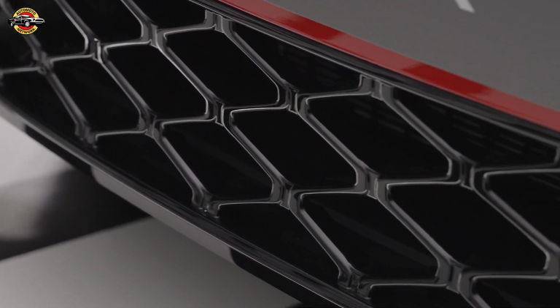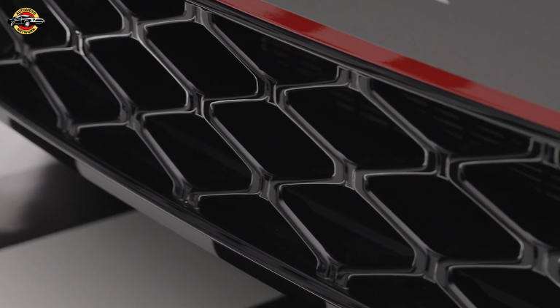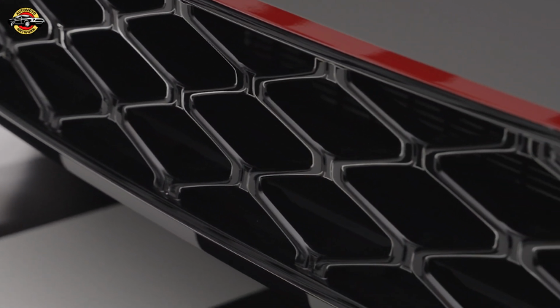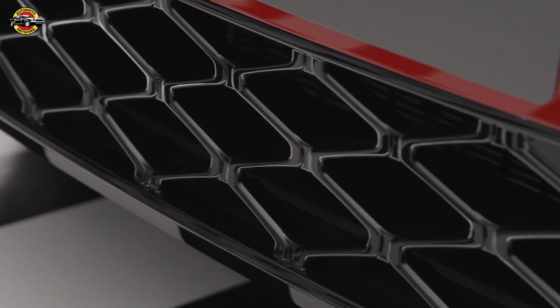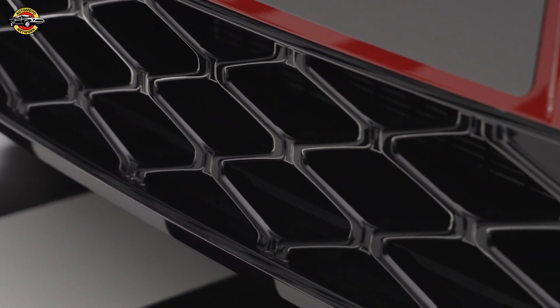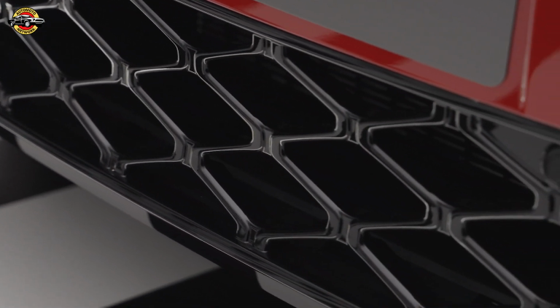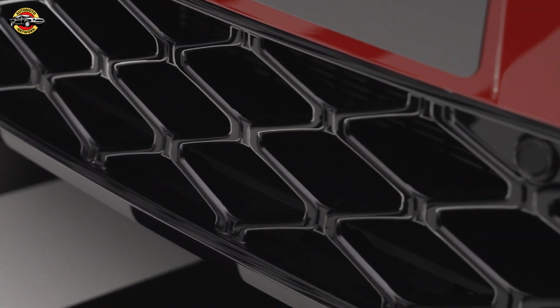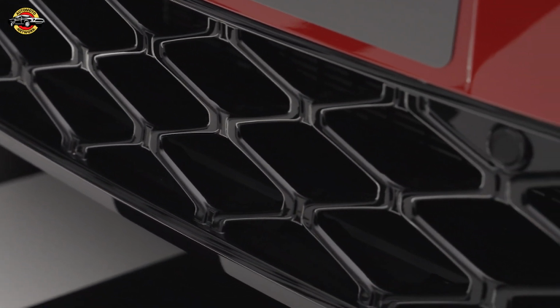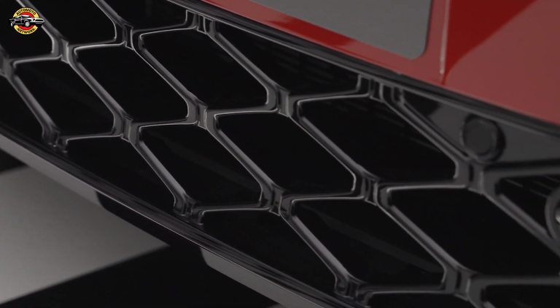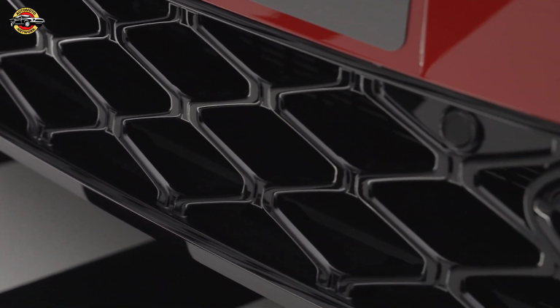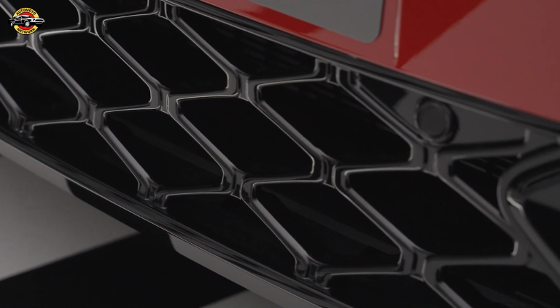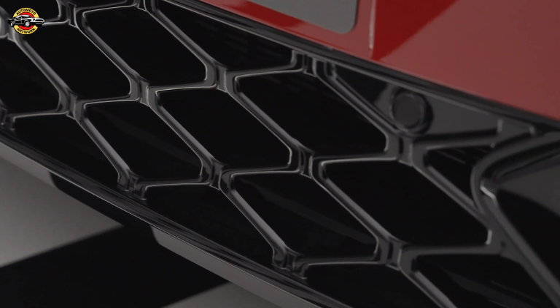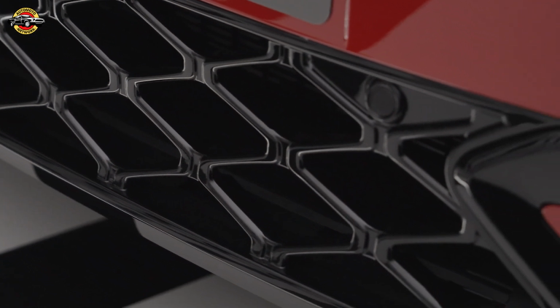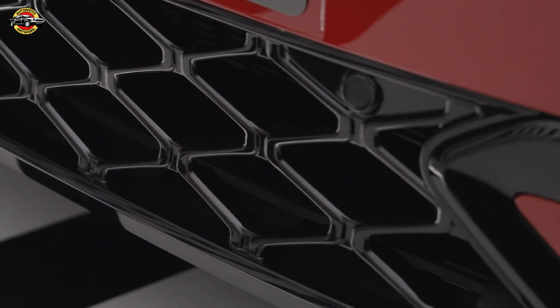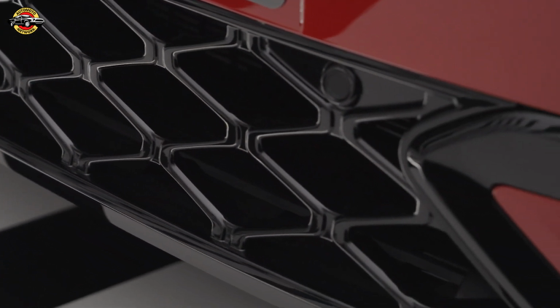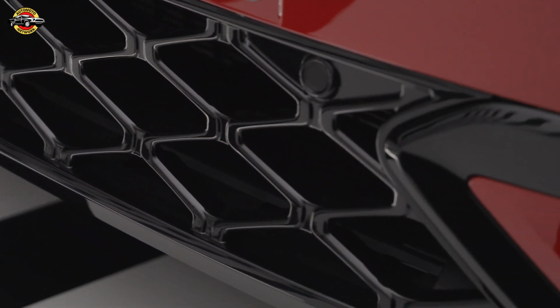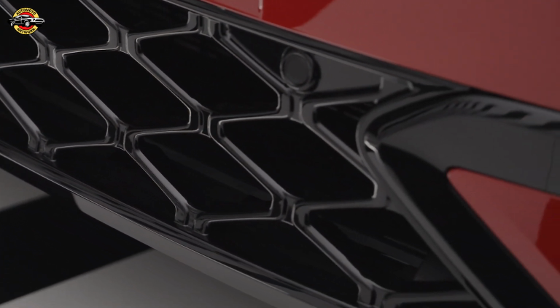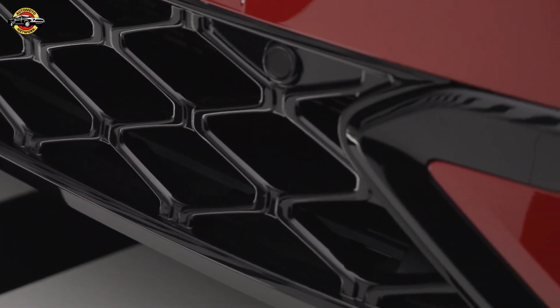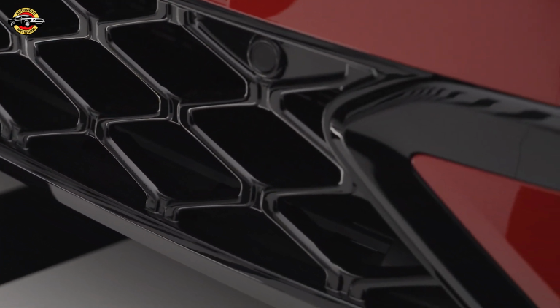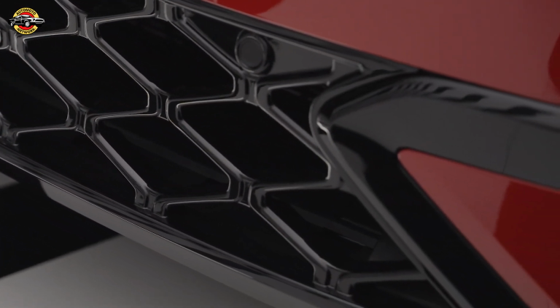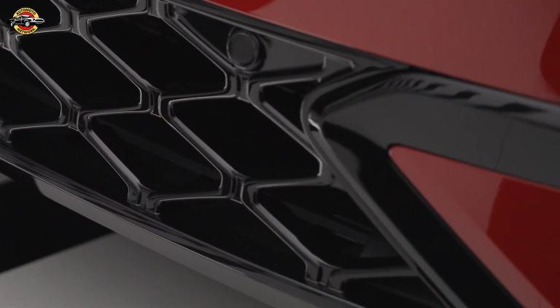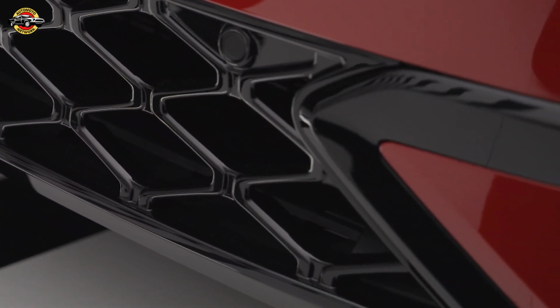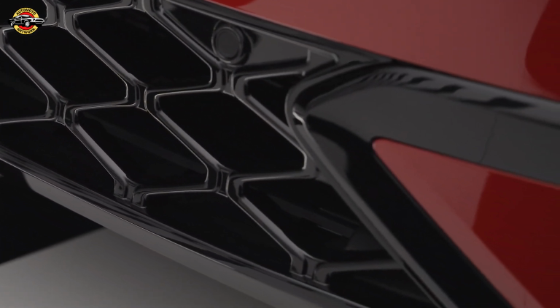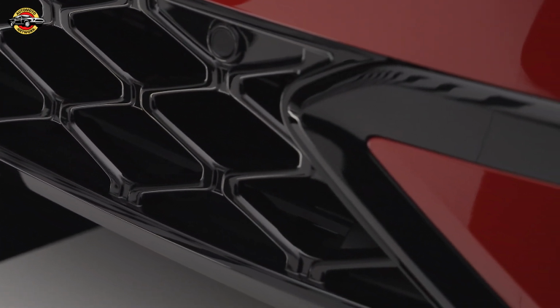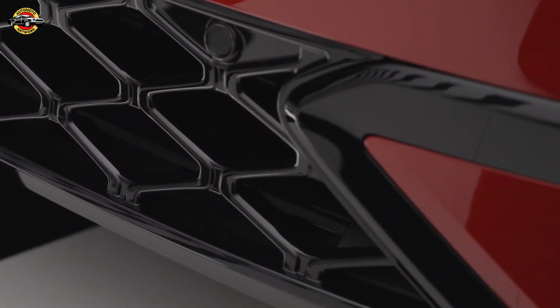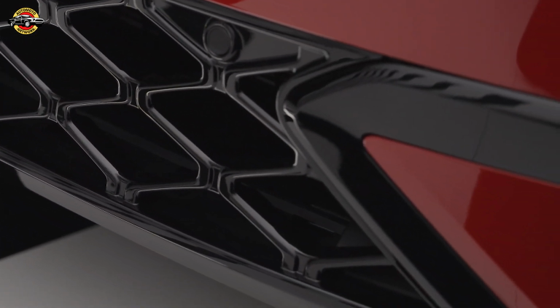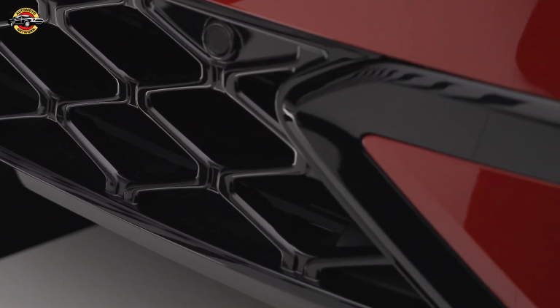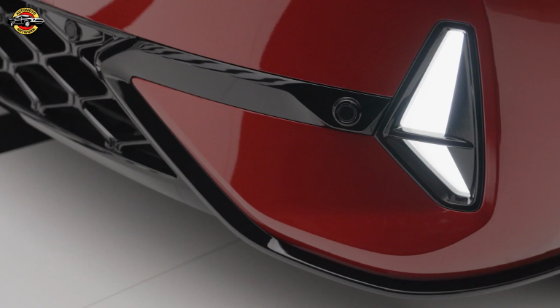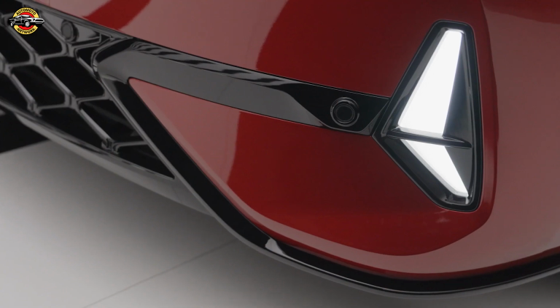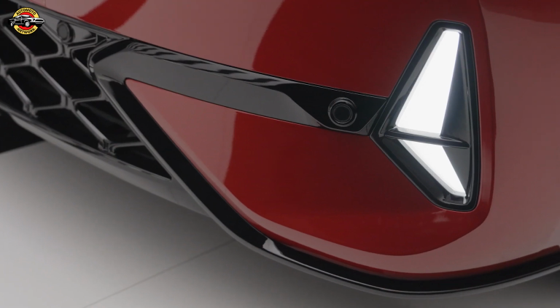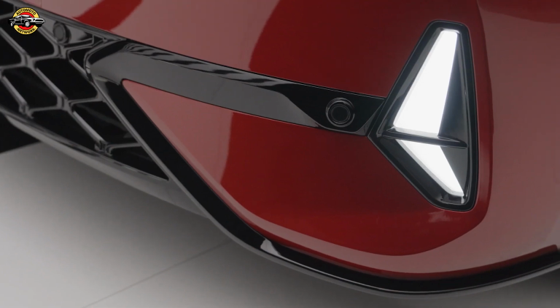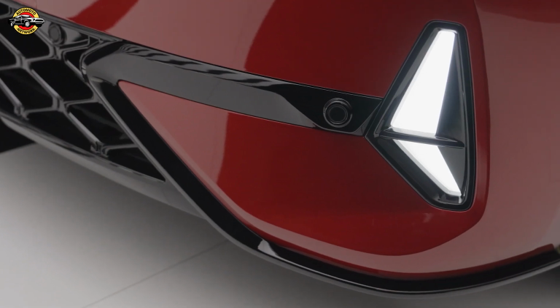These models boast individual exterior designs, unique front and light signatures, and sporty interior details.